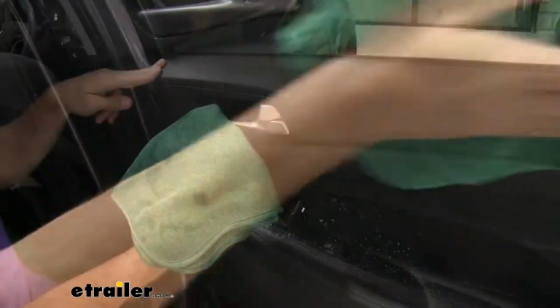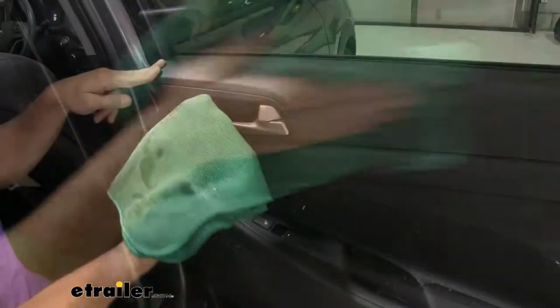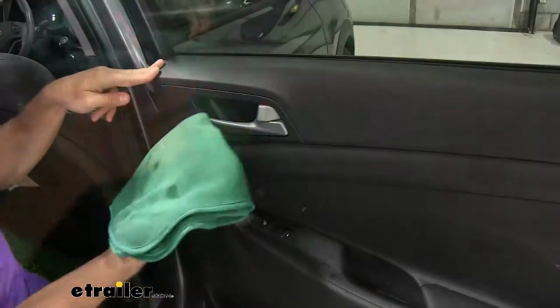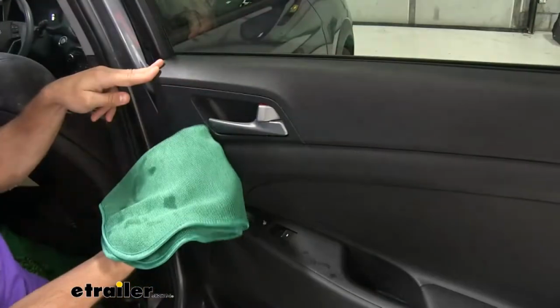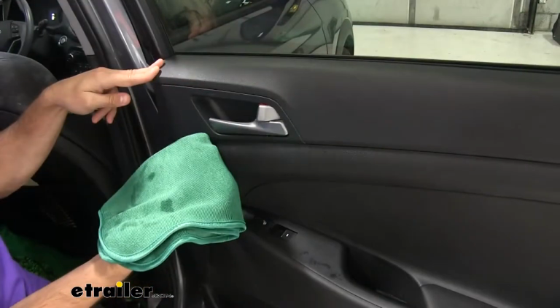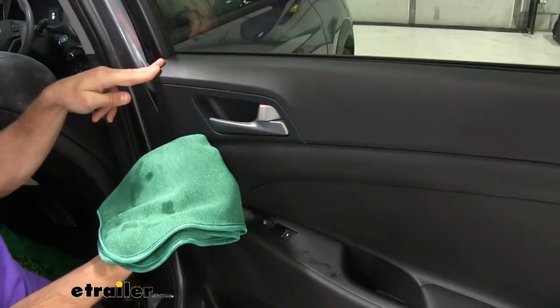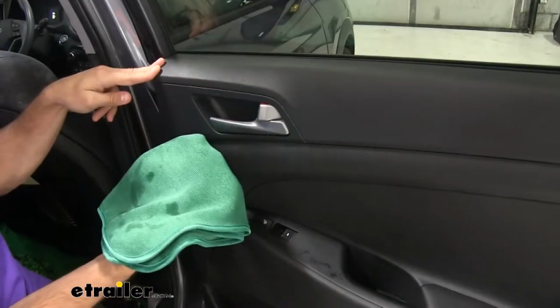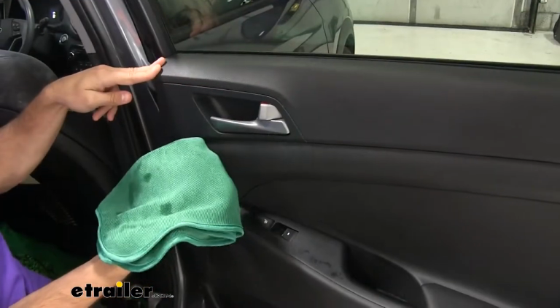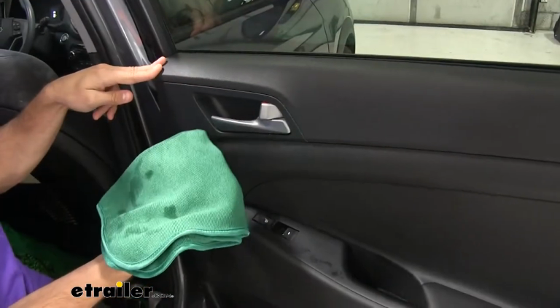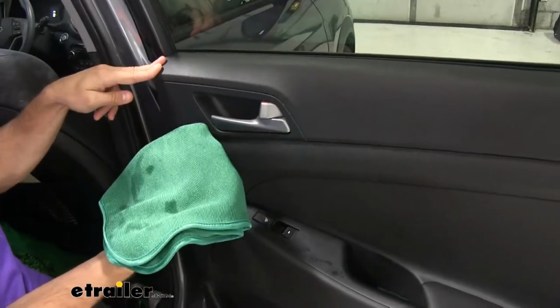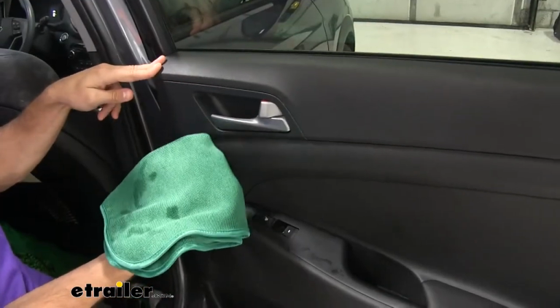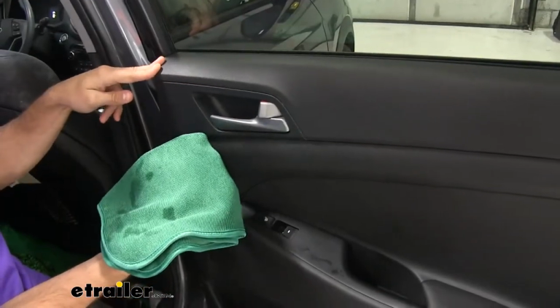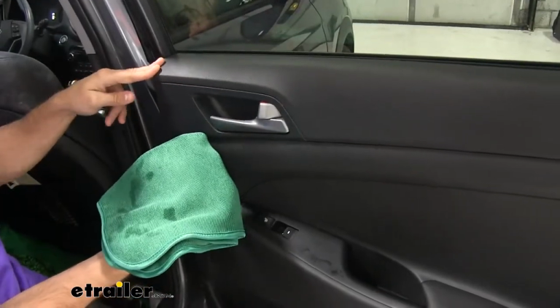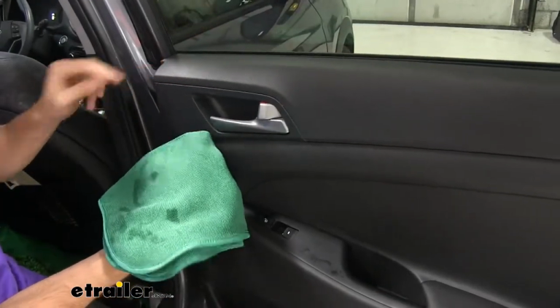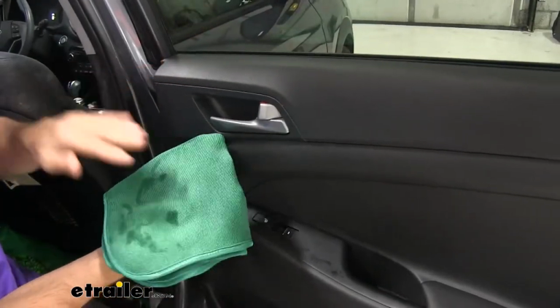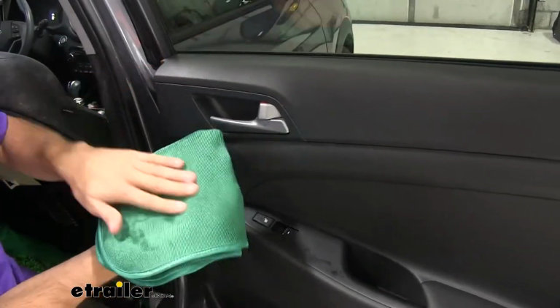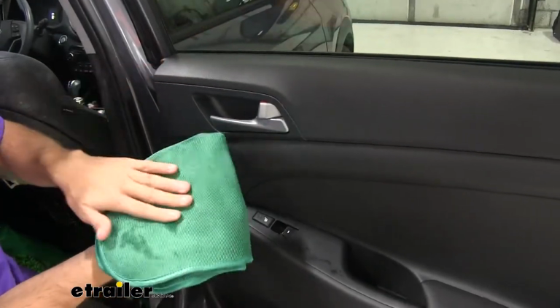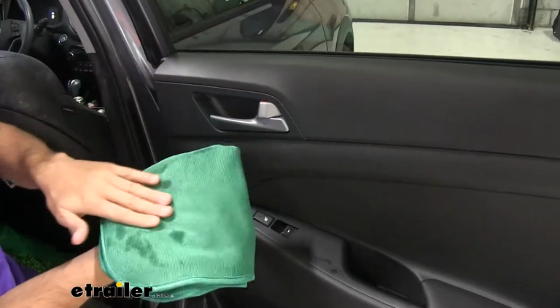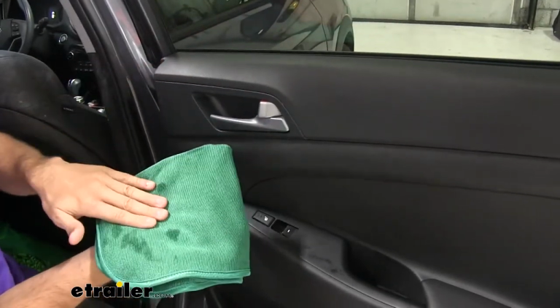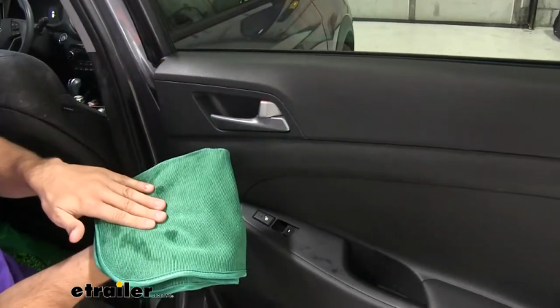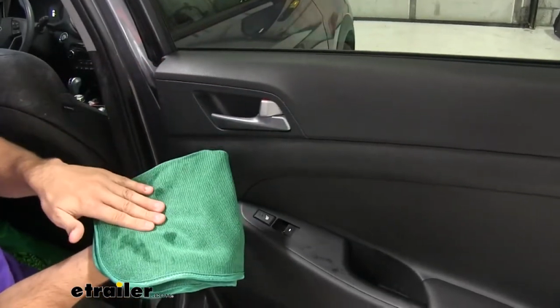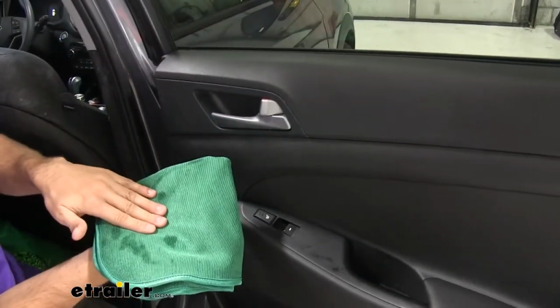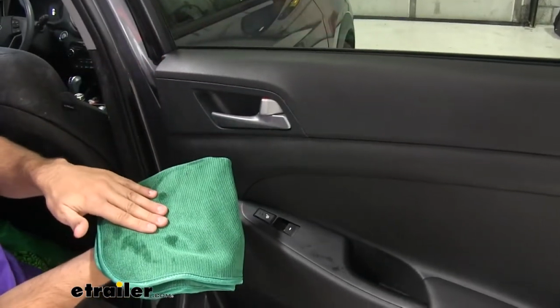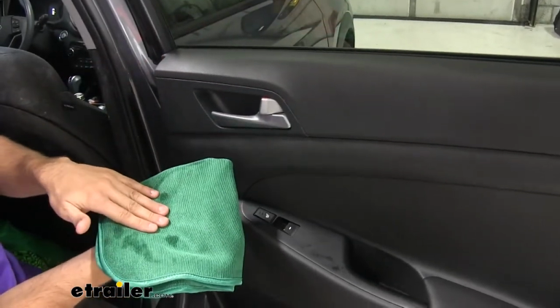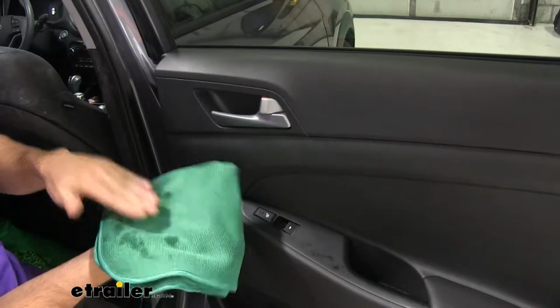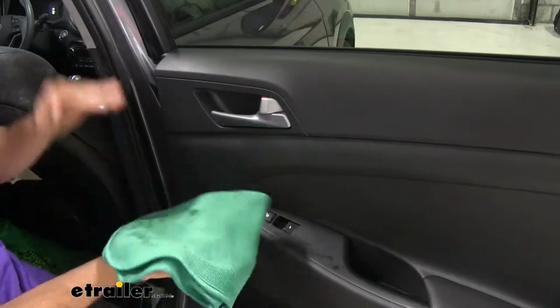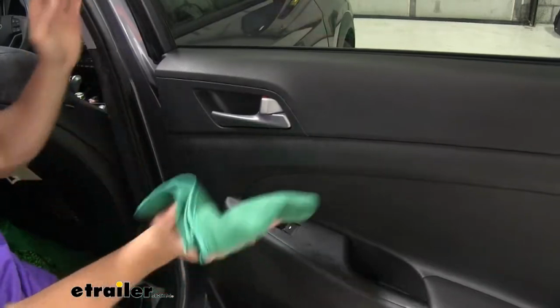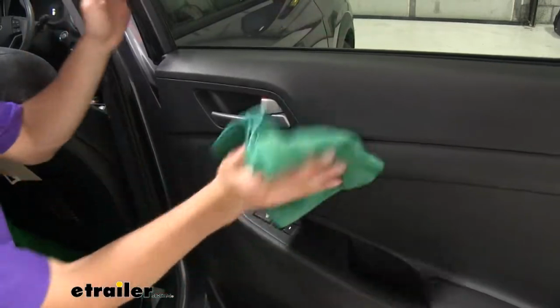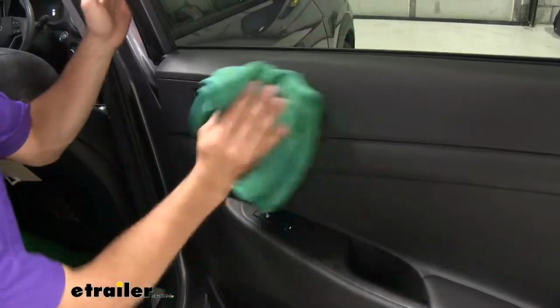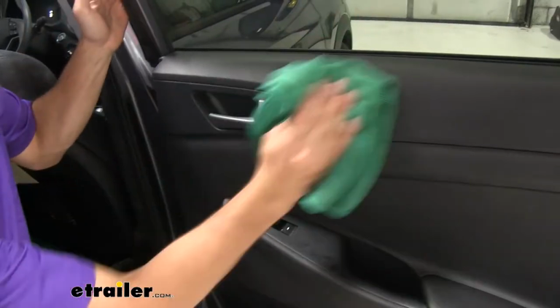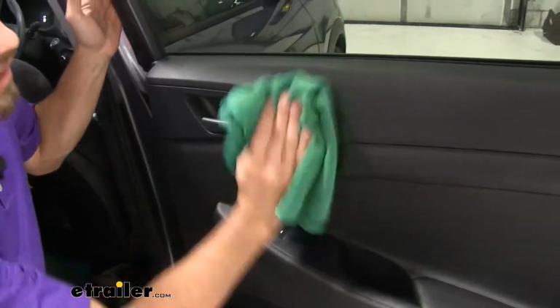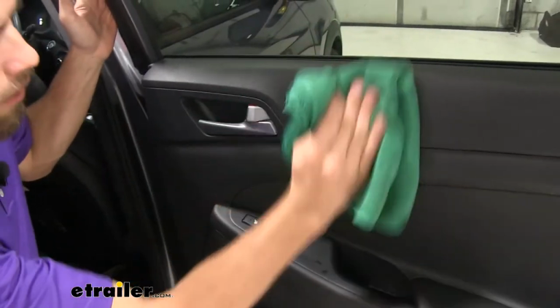Once we've agitated it and wiped it up, we're going to take our tight knit weave side and begin to buff it out.